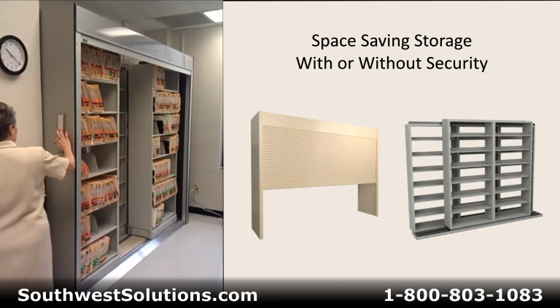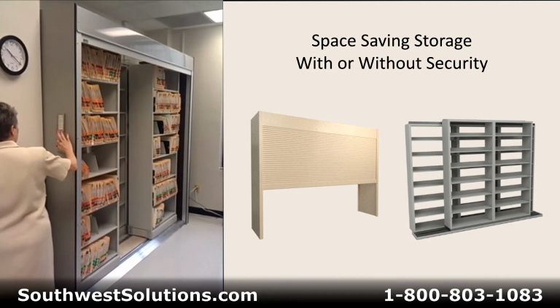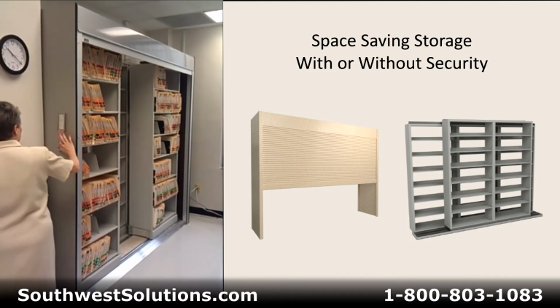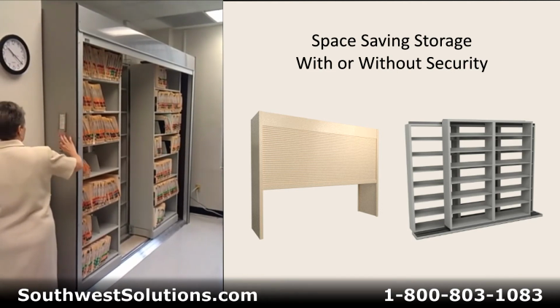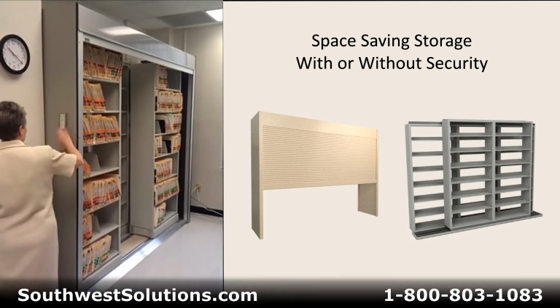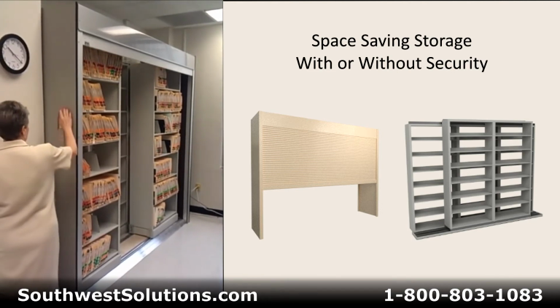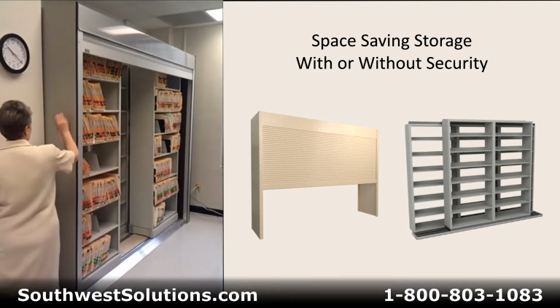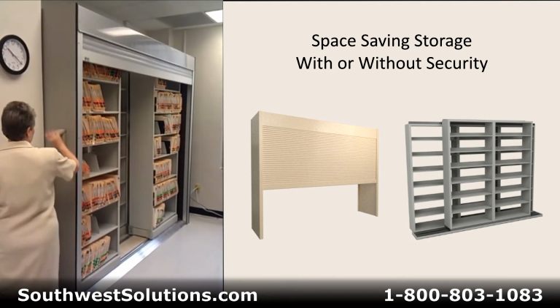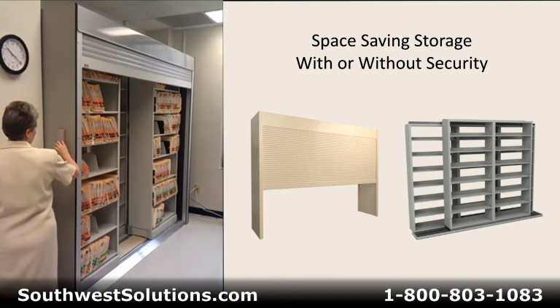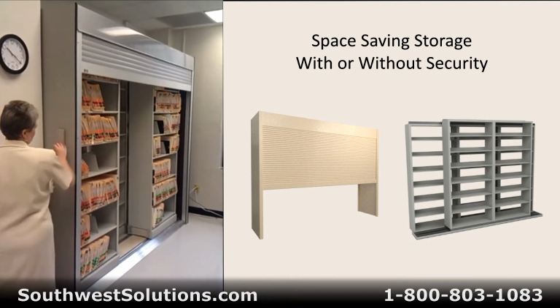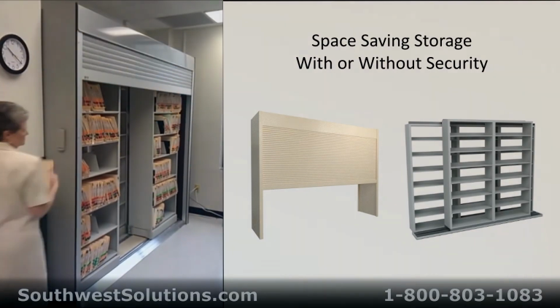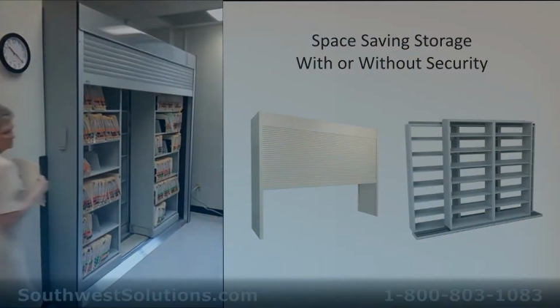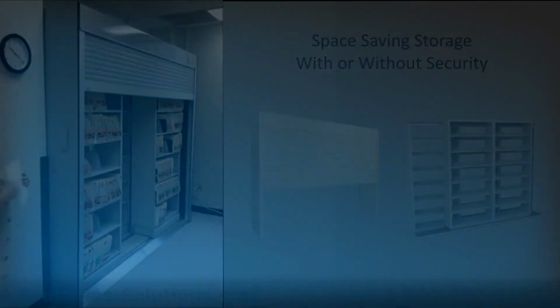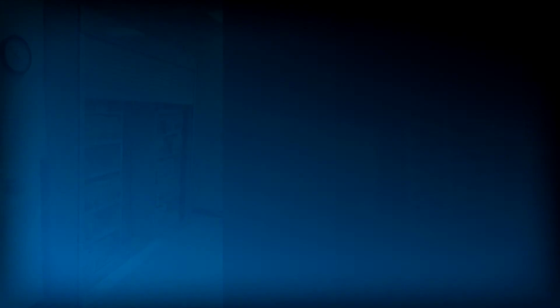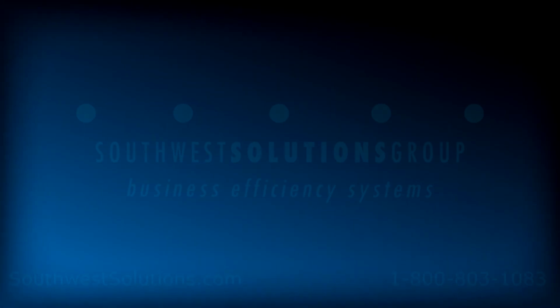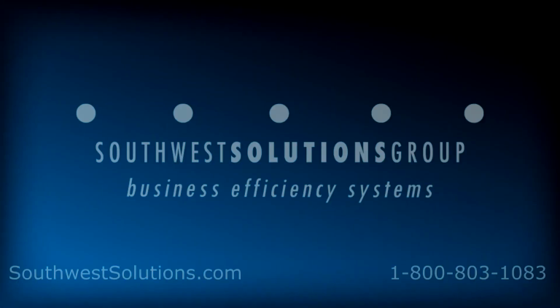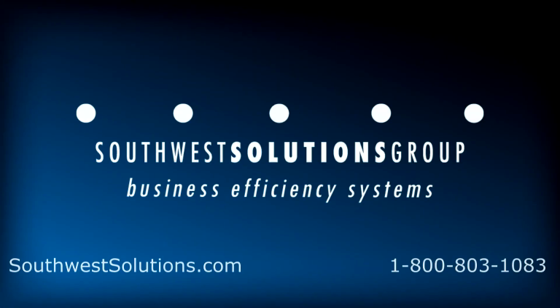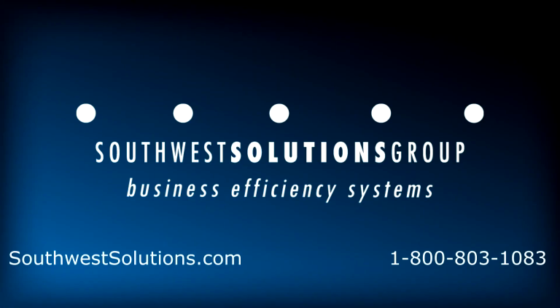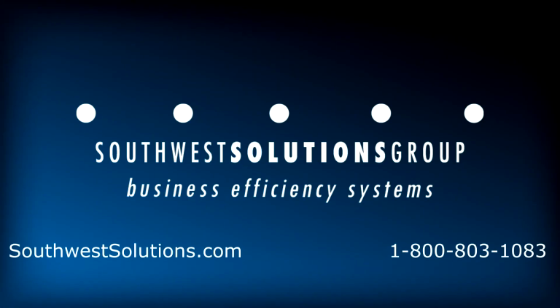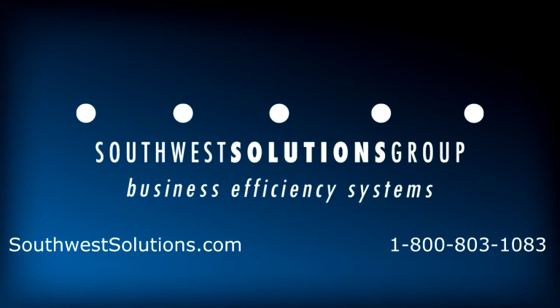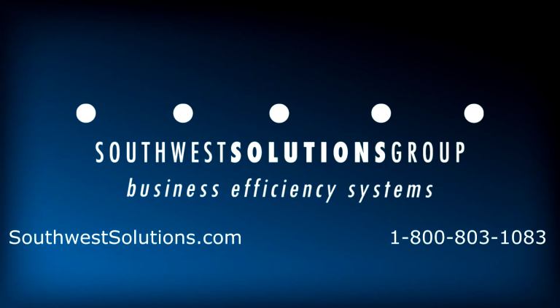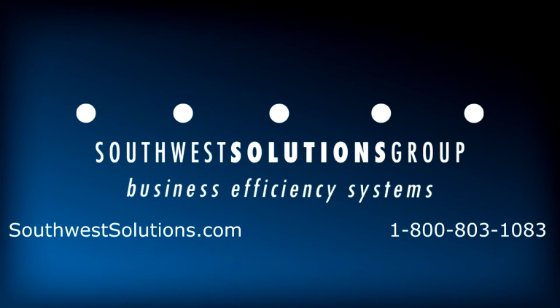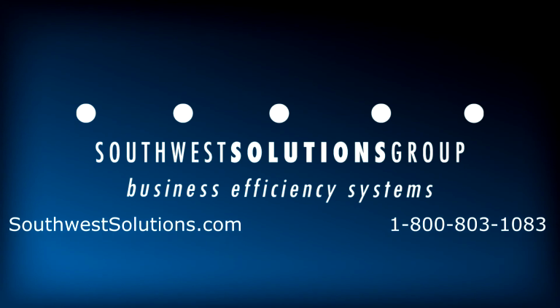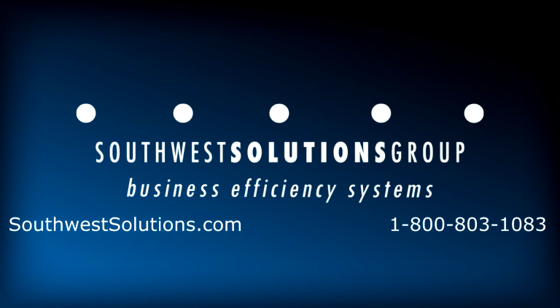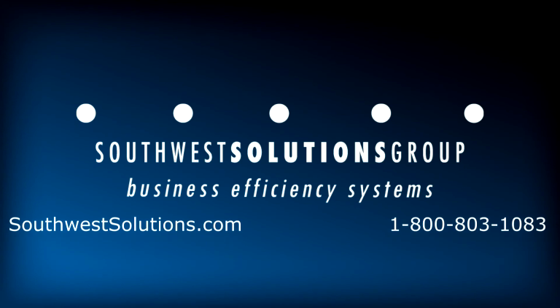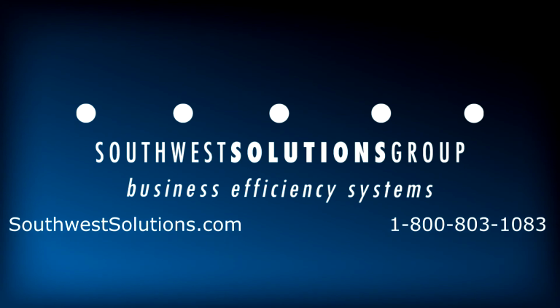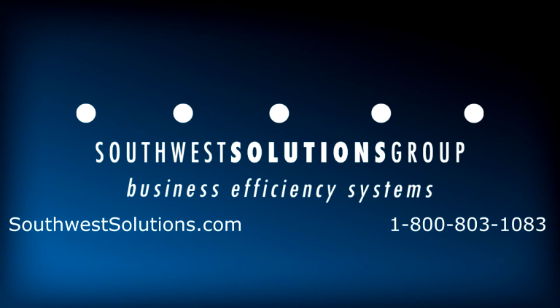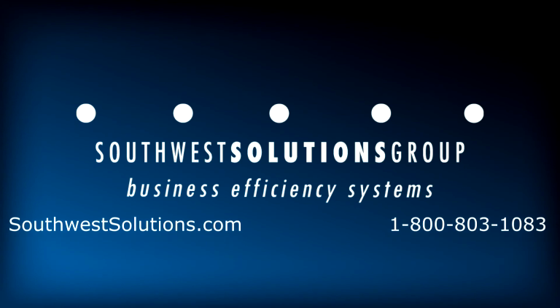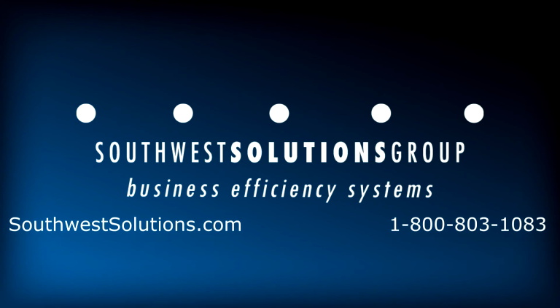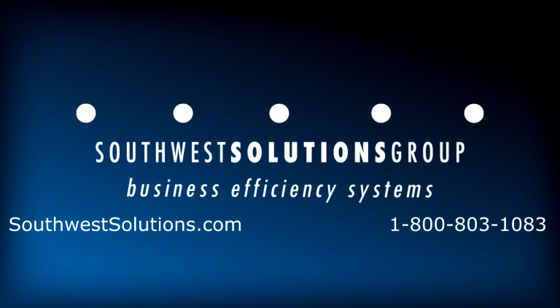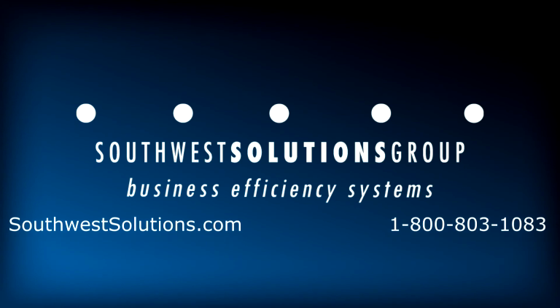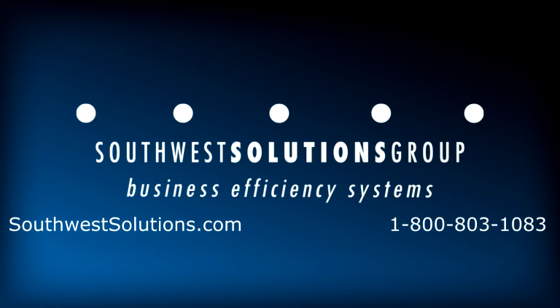For more information on roll-up doors, call us at 1-800-803-1083.